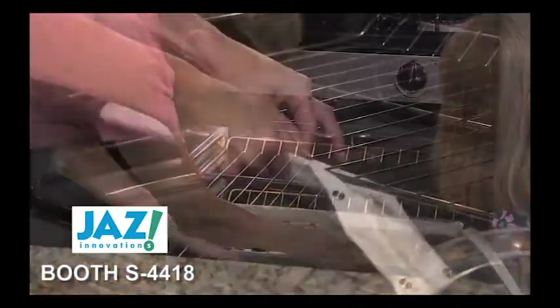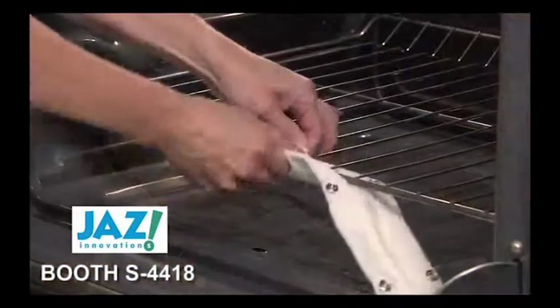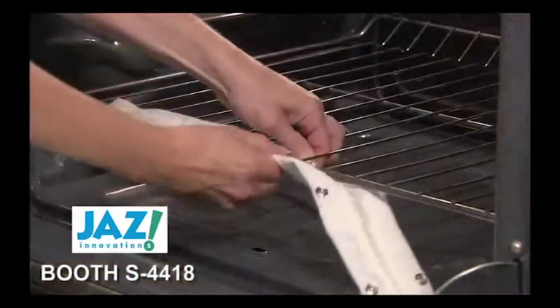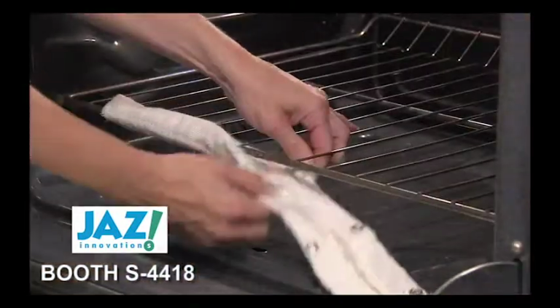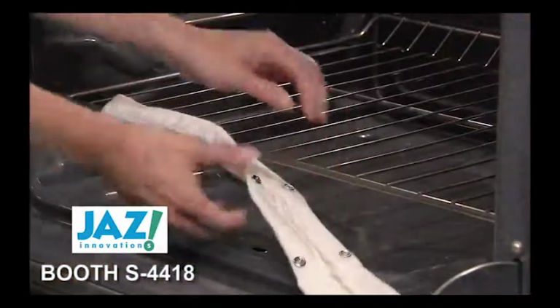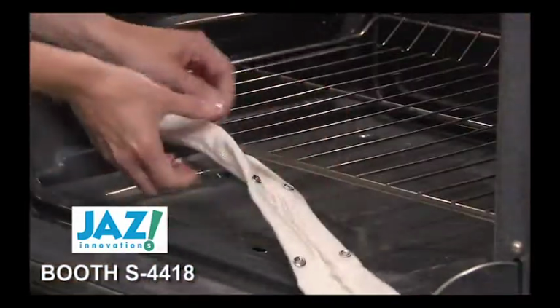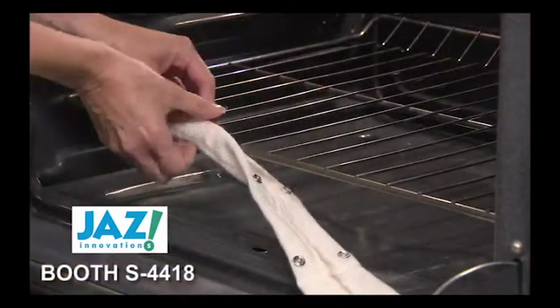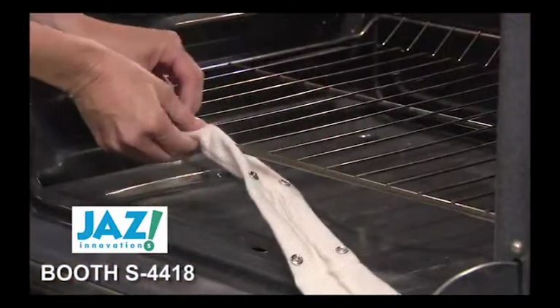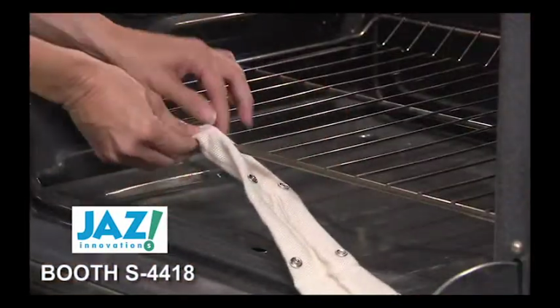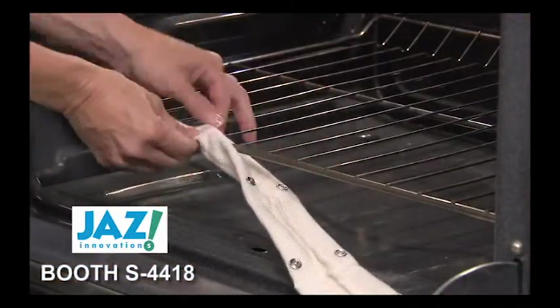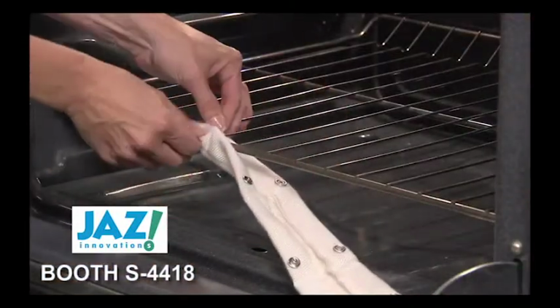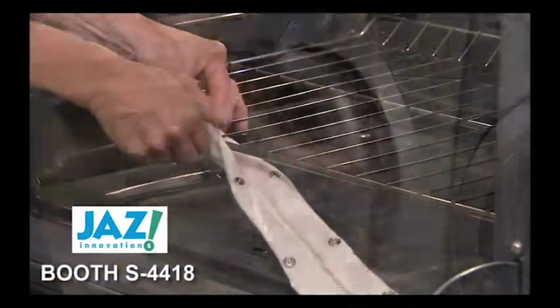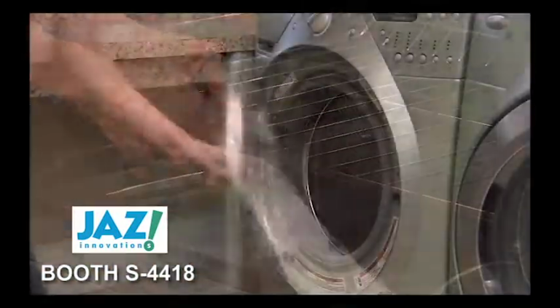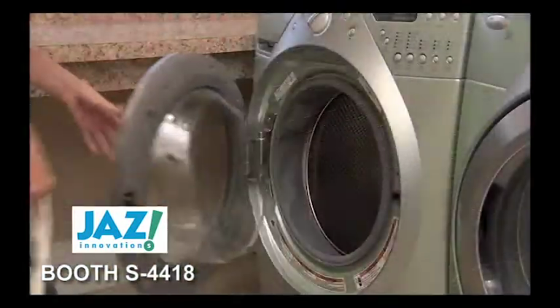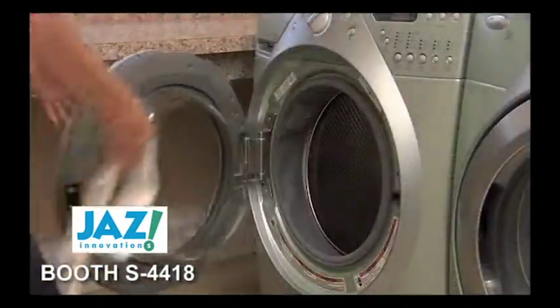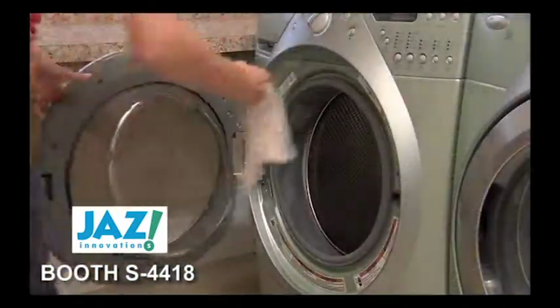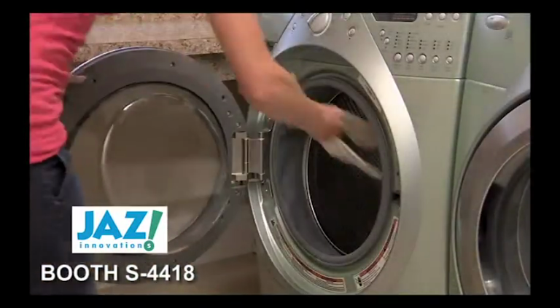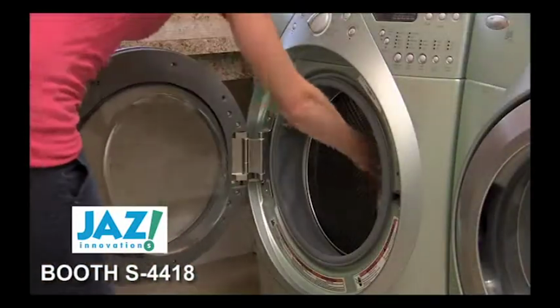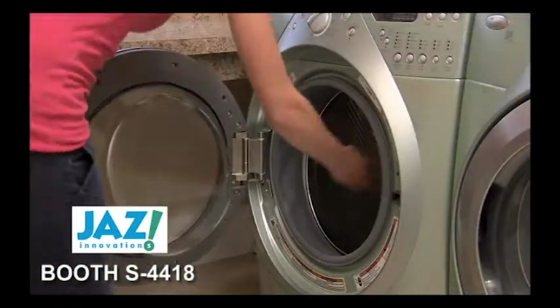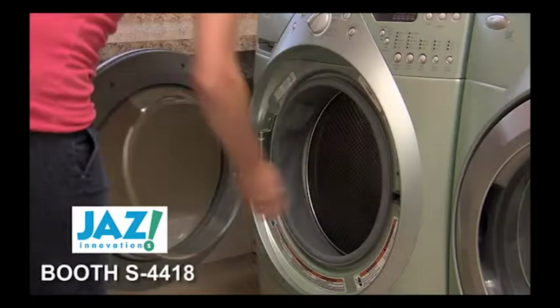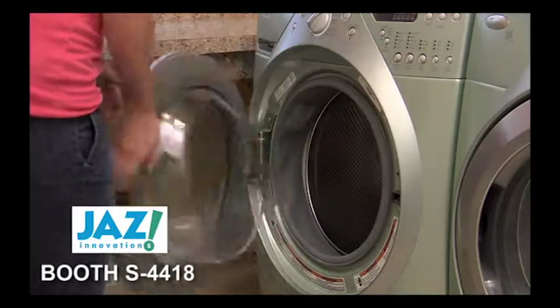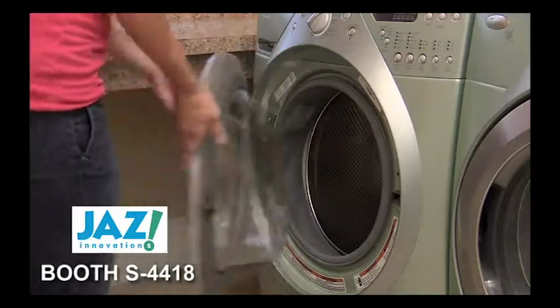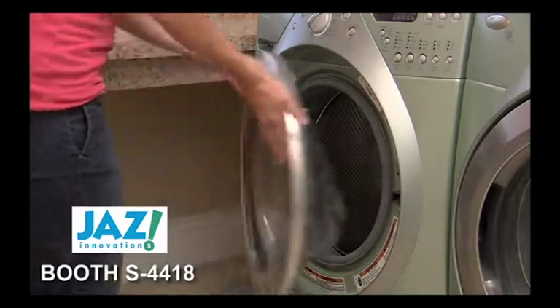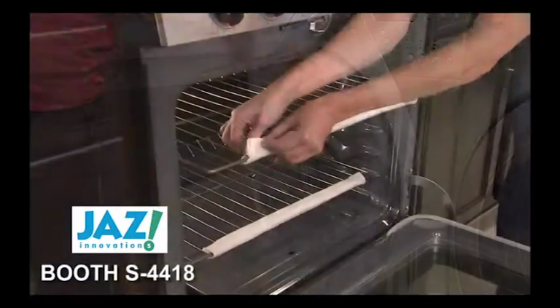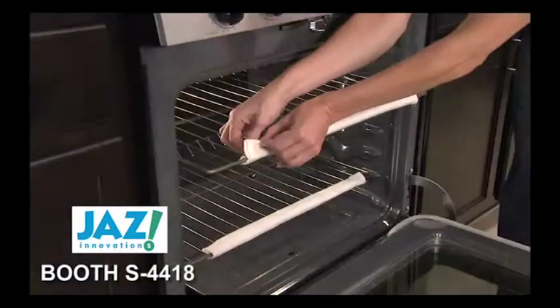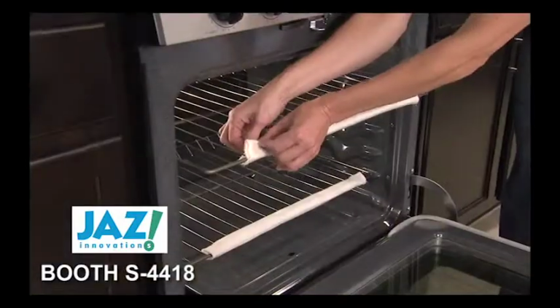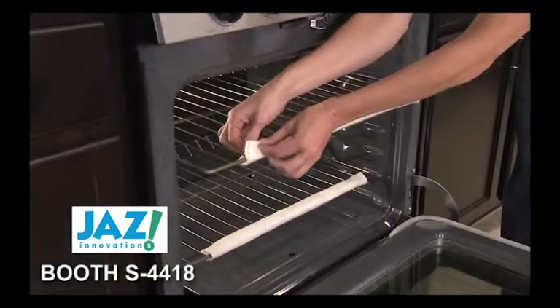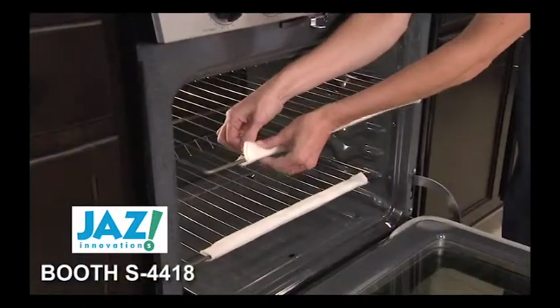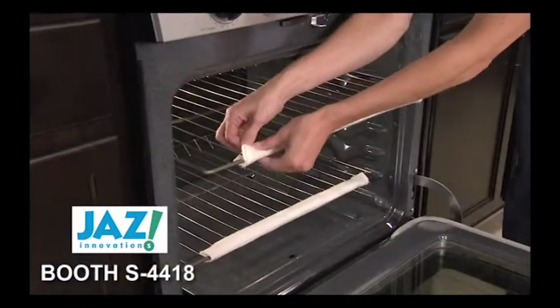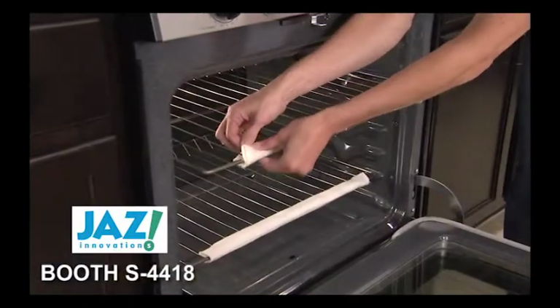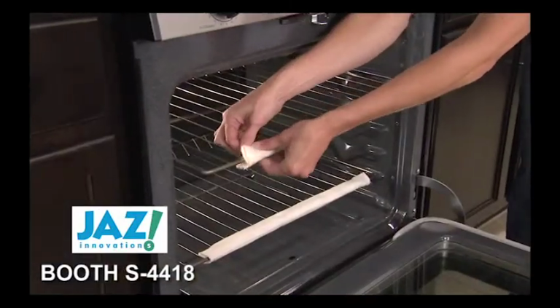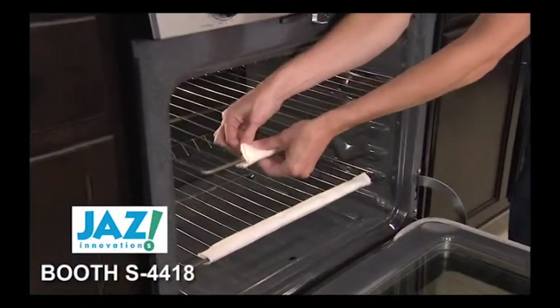To wash, simply unsnap, machine wash and dry, and snap it back into place.